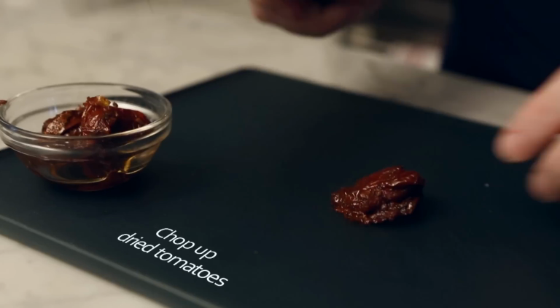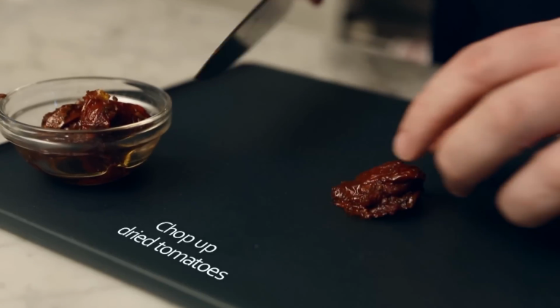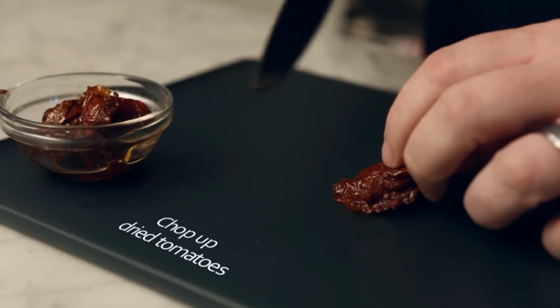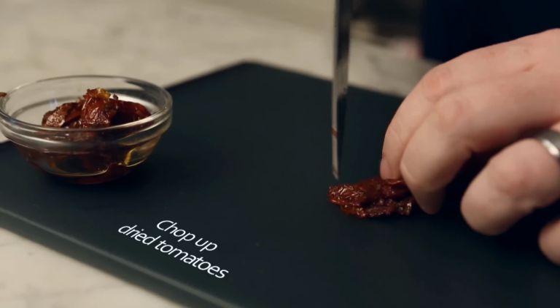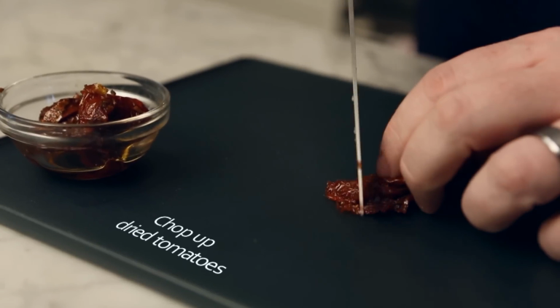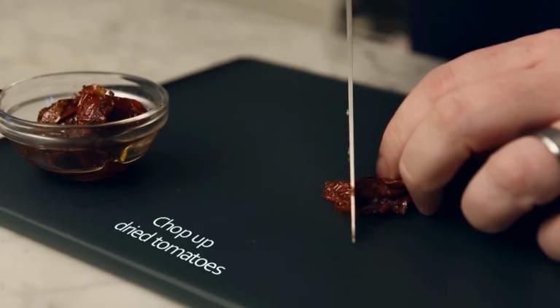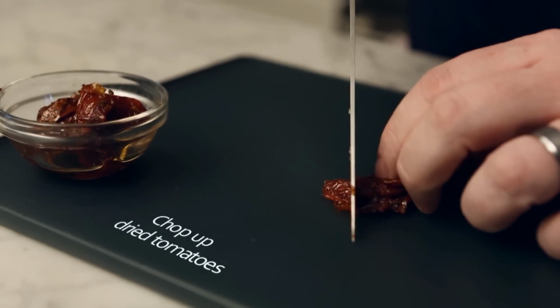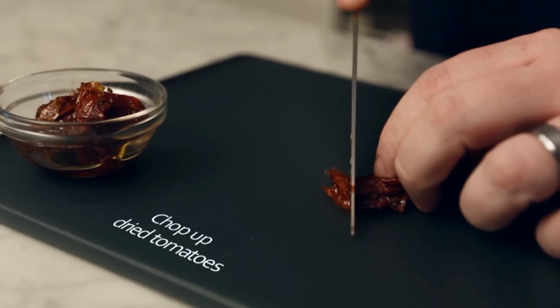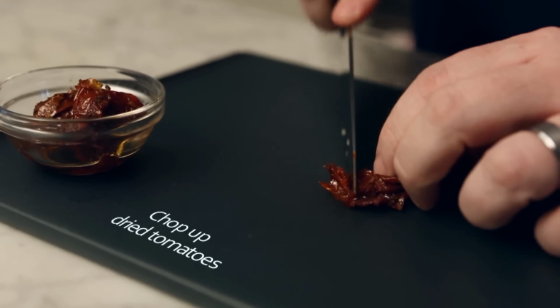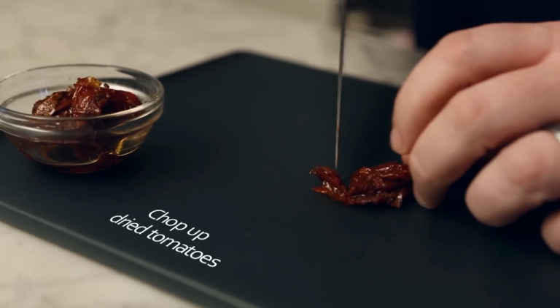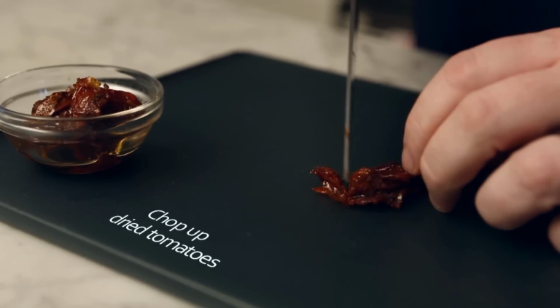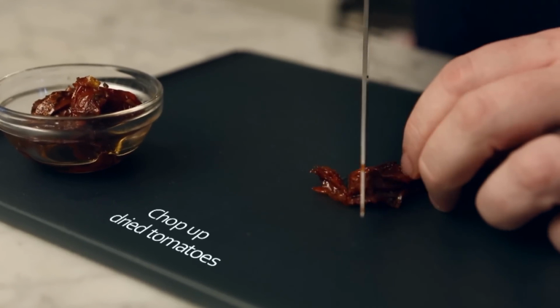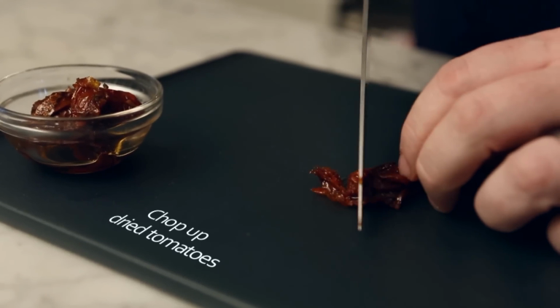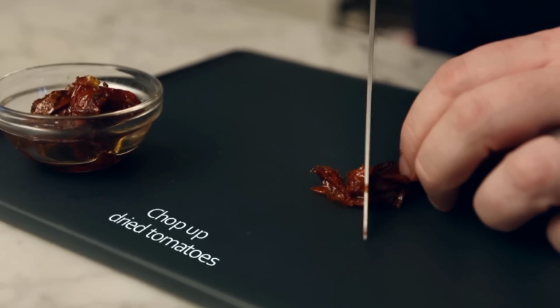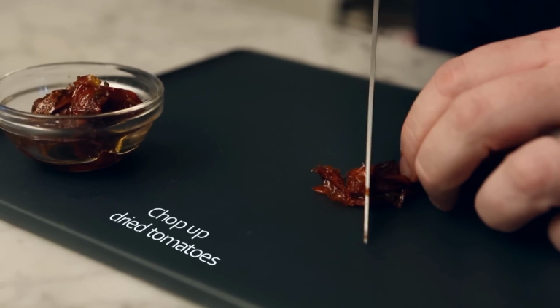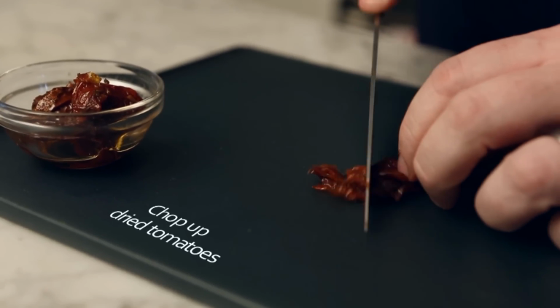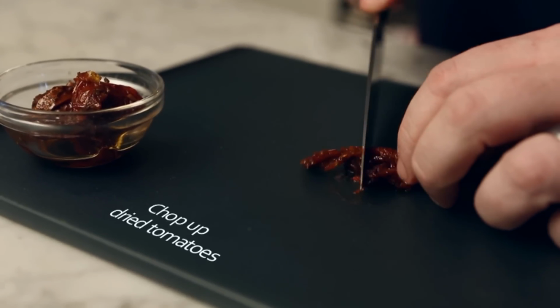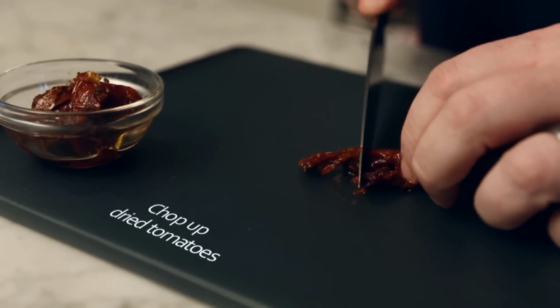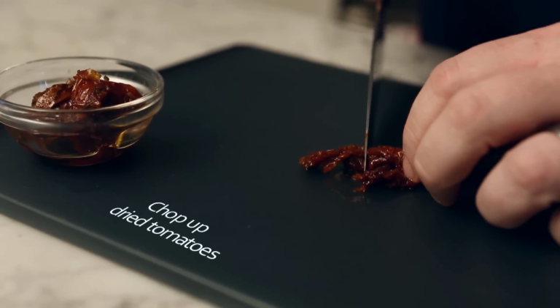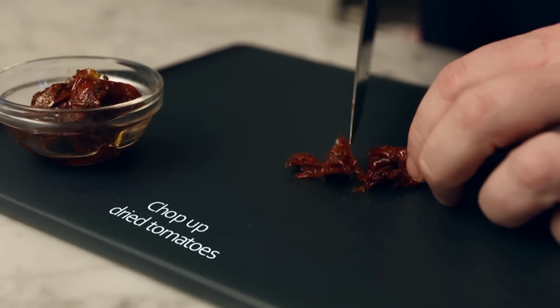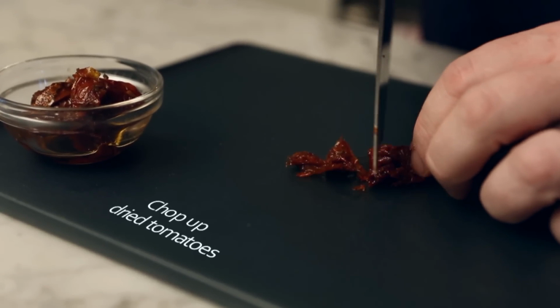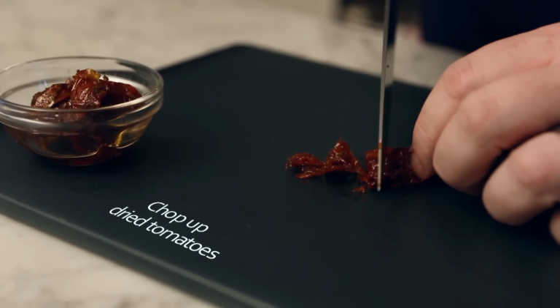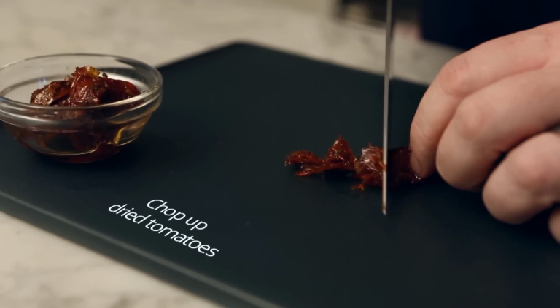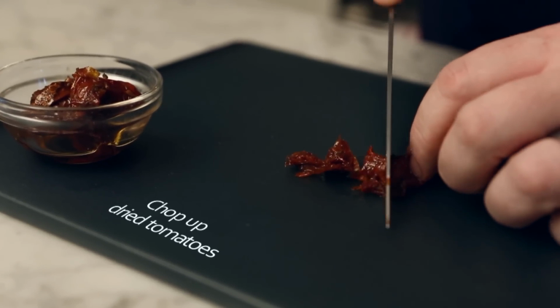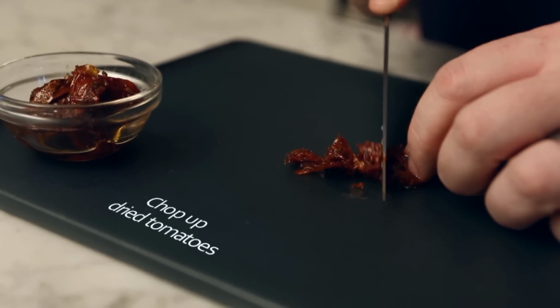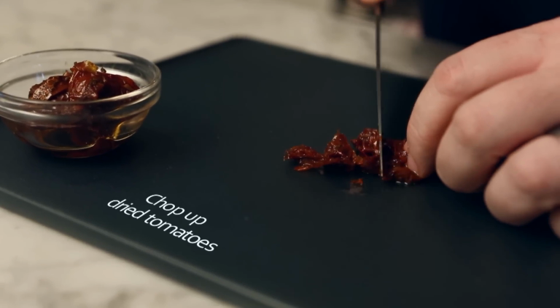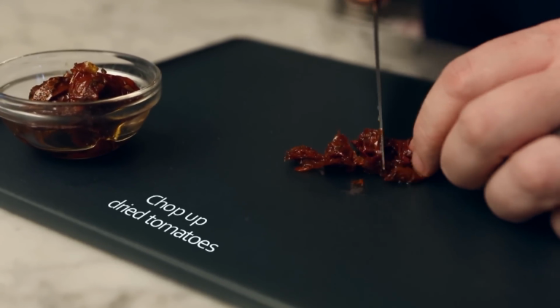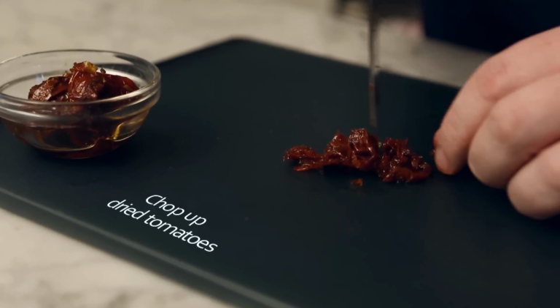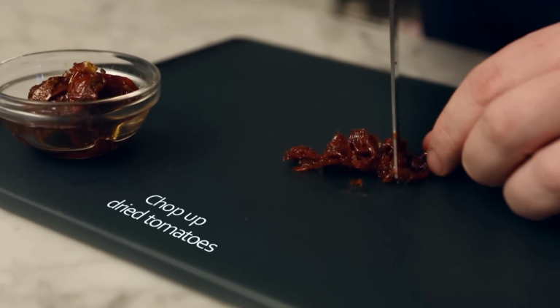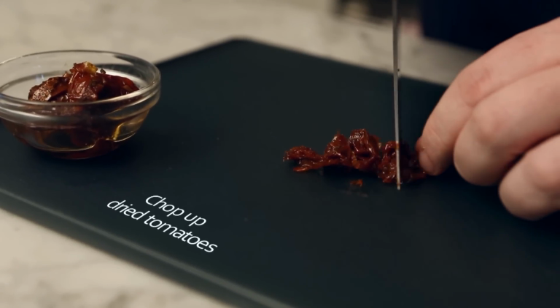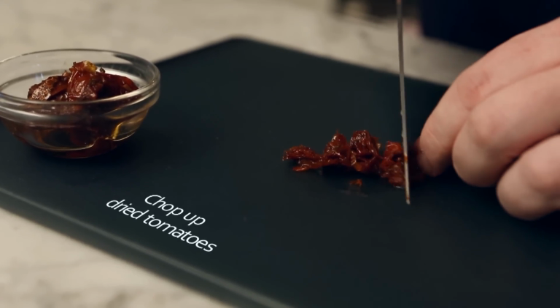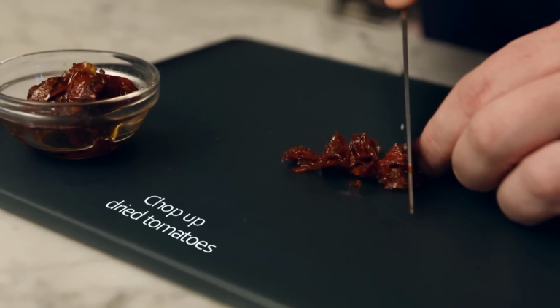Now, take a jar of oil-packed dried tomatoes, take a few out, and chop them up nice and small.